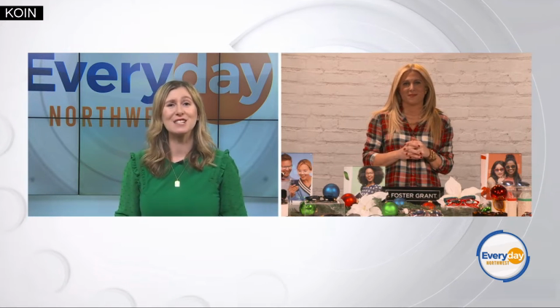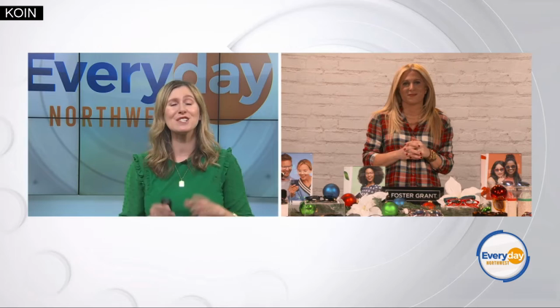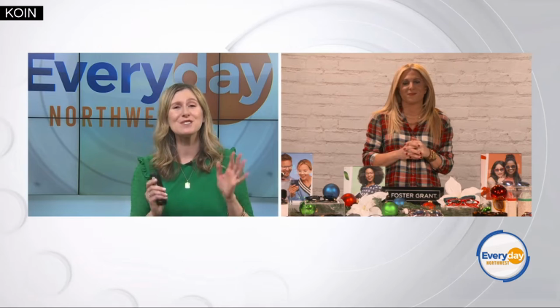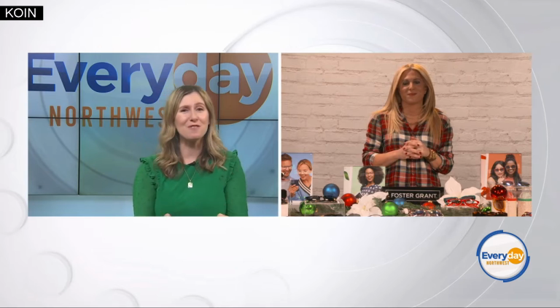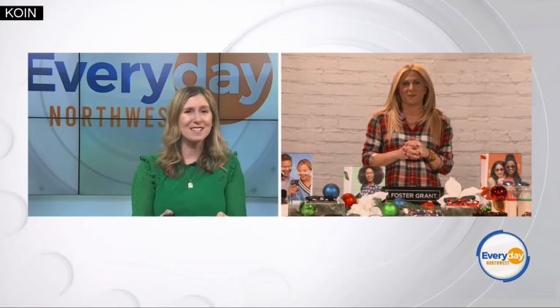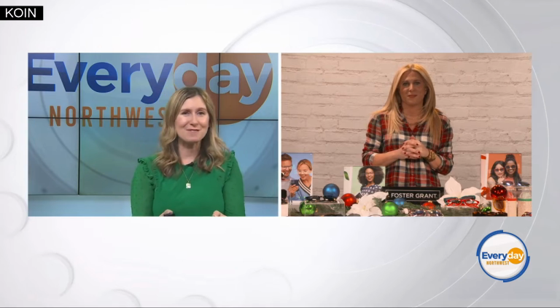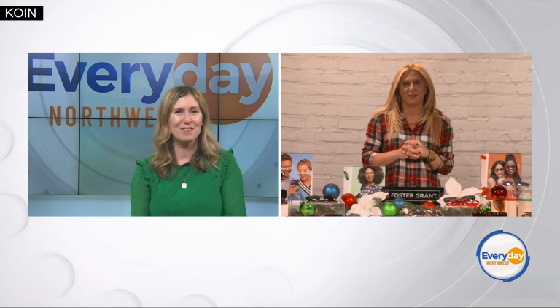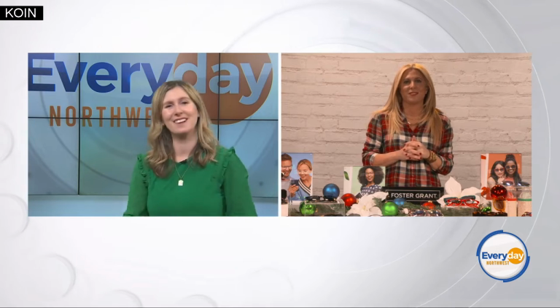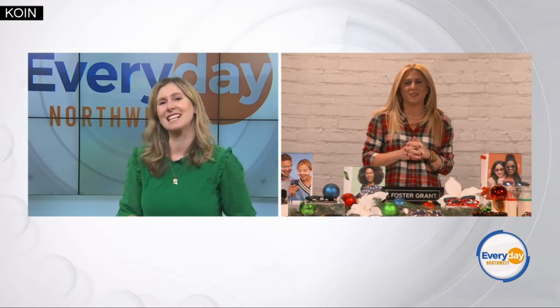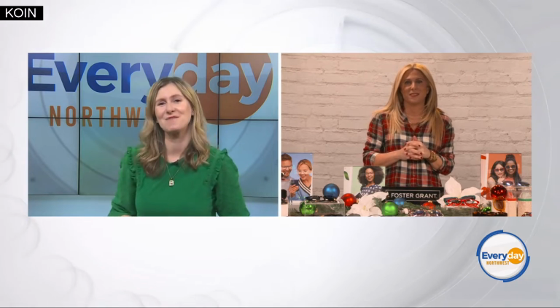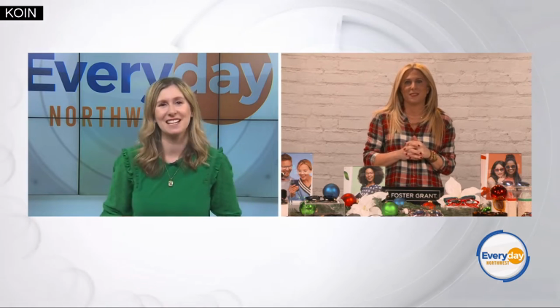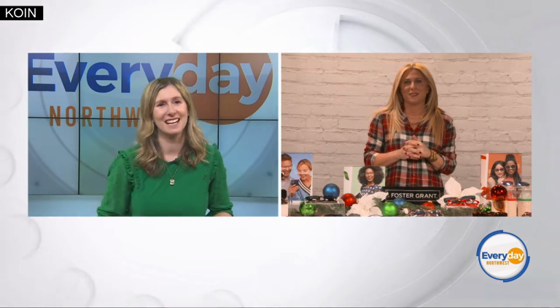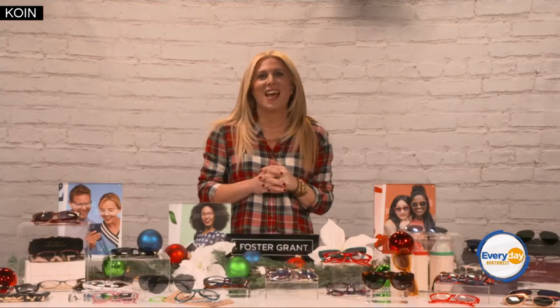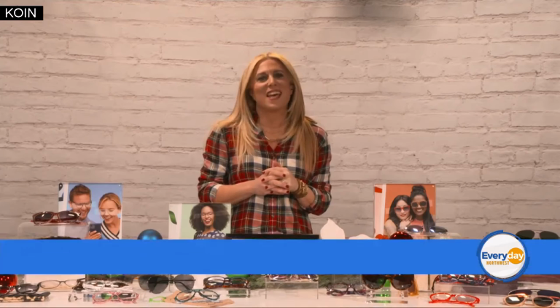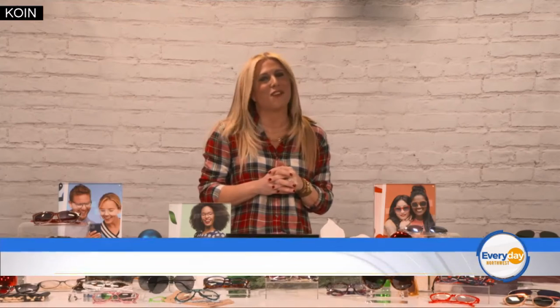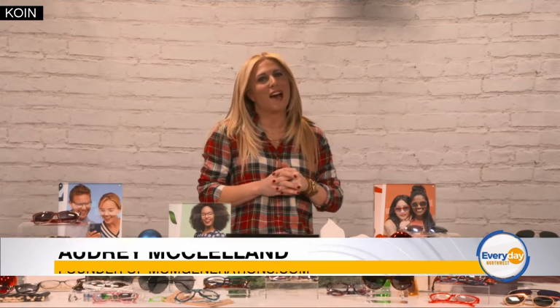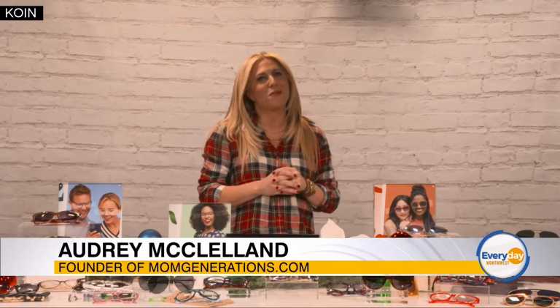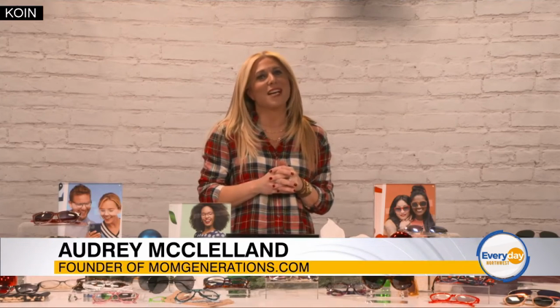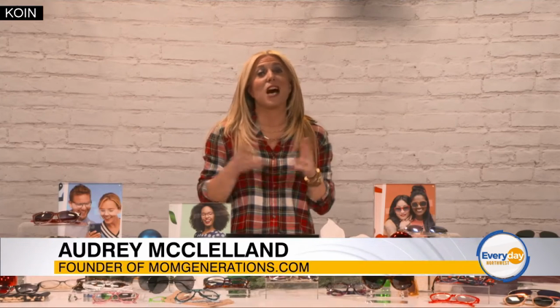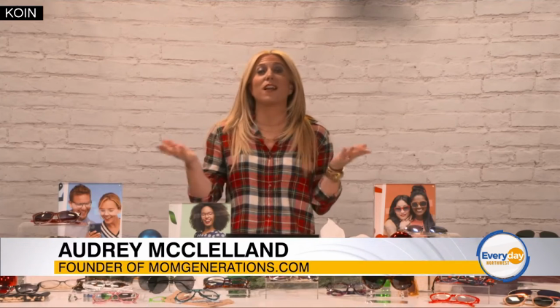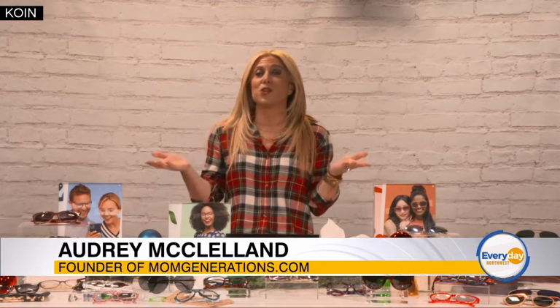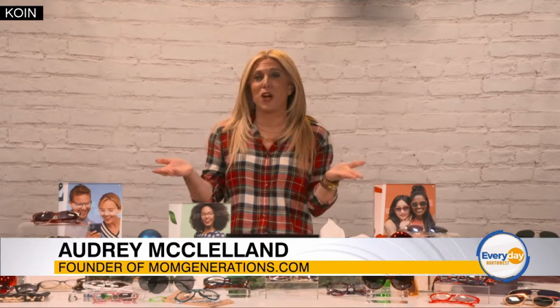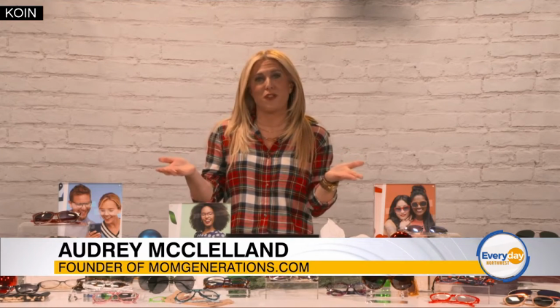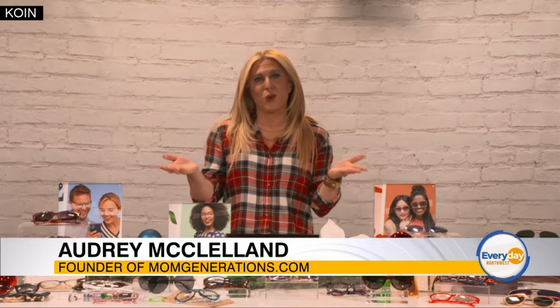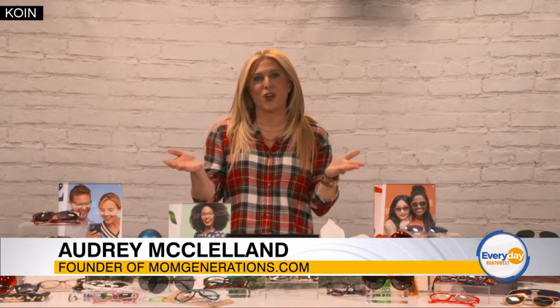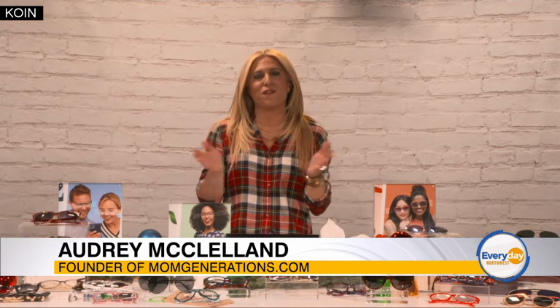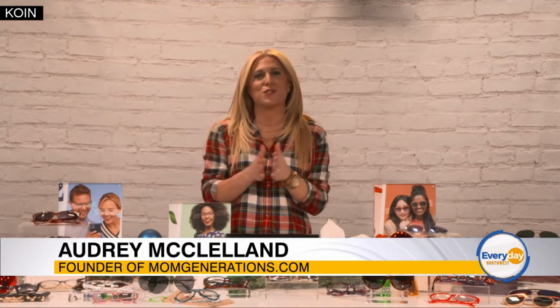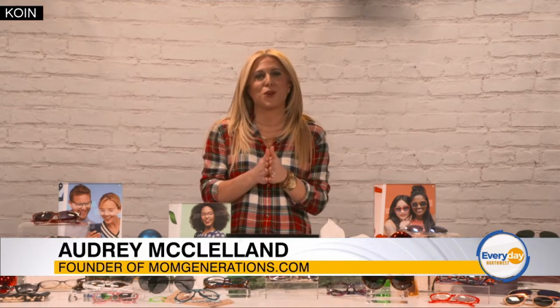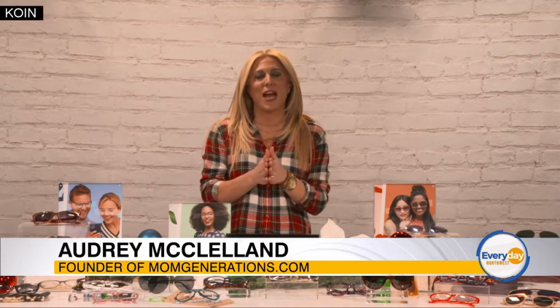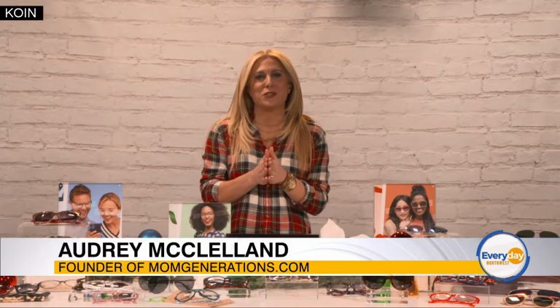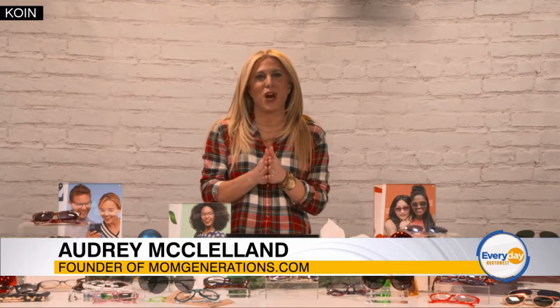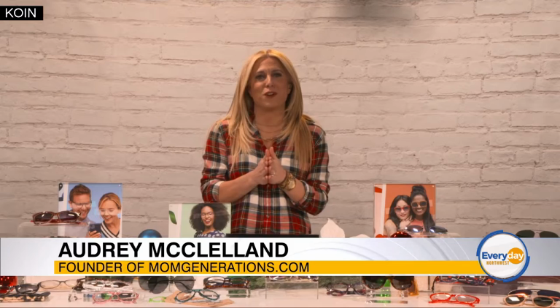It looks so festive over there. Thanks for being here. Thanks for having me. Yes, the holidays are right around the corner, and Foster Grant has you covered.